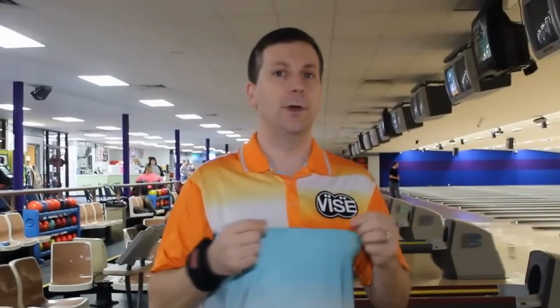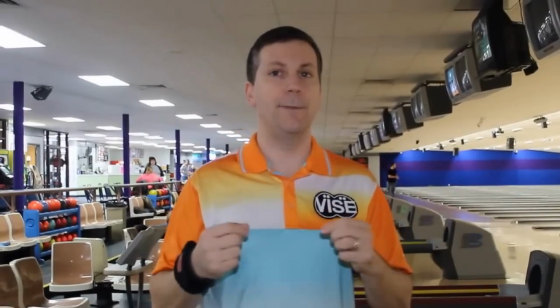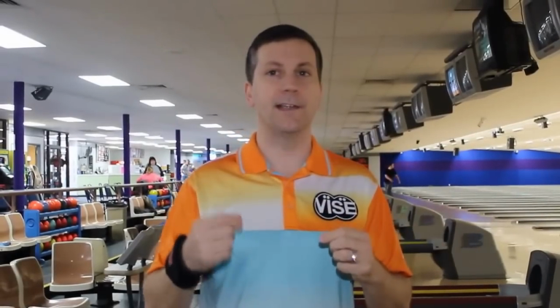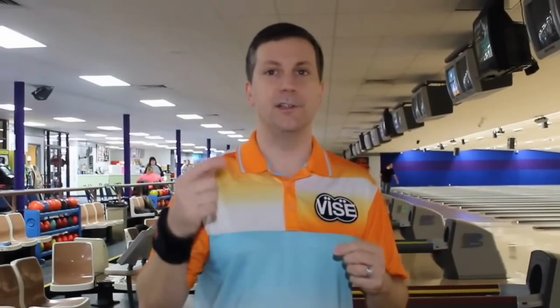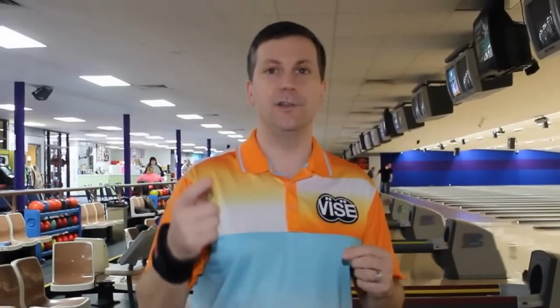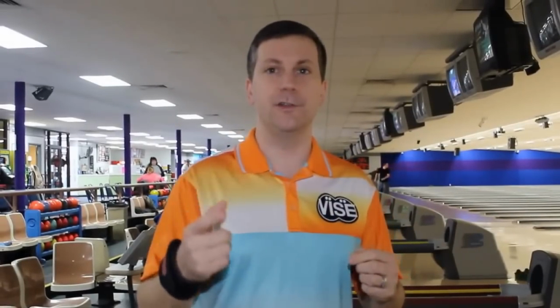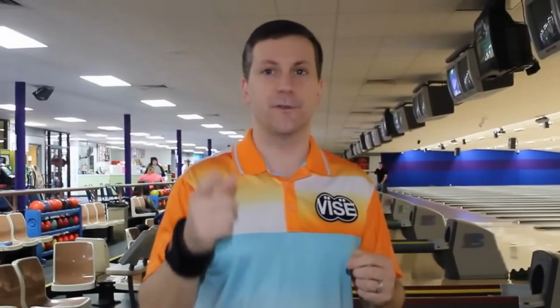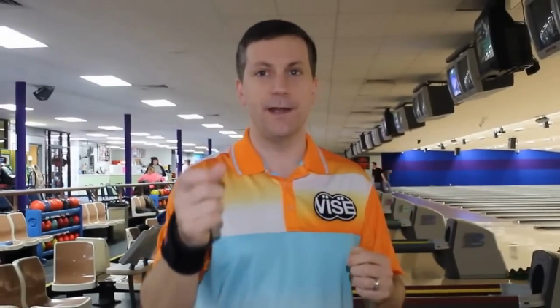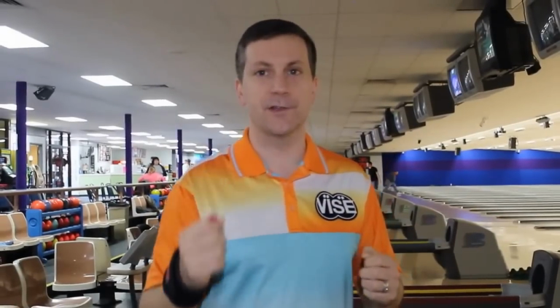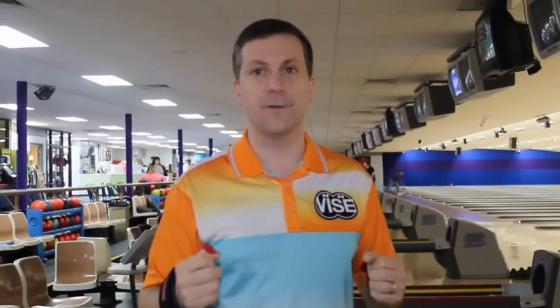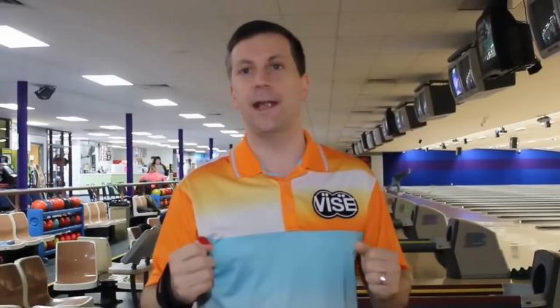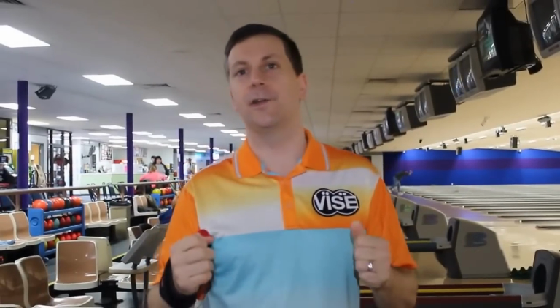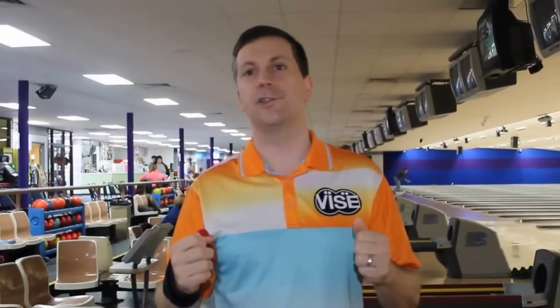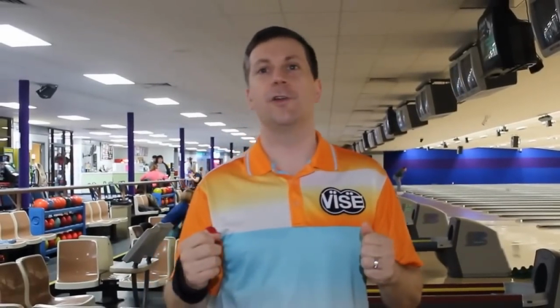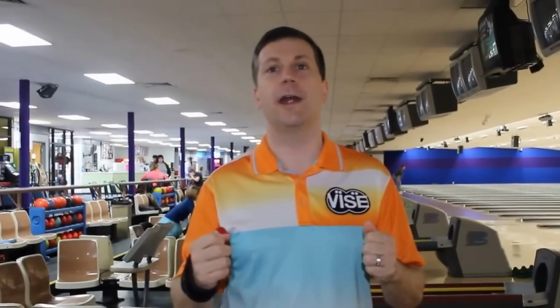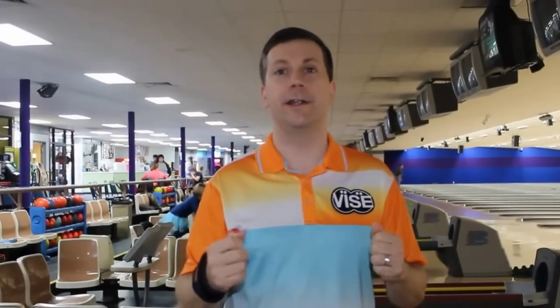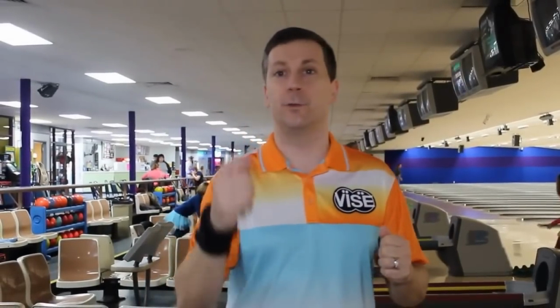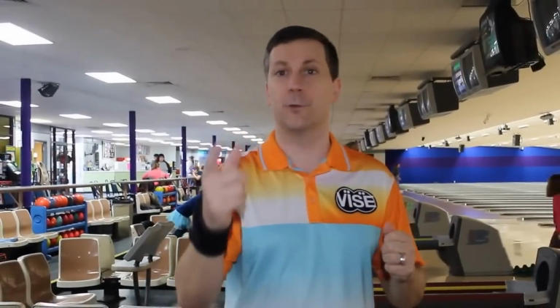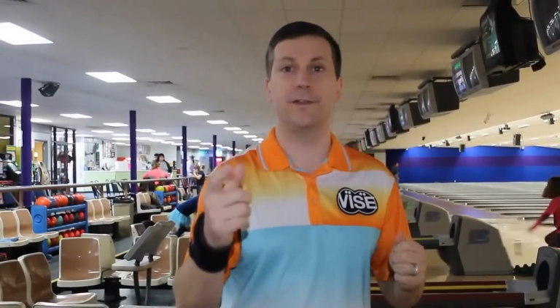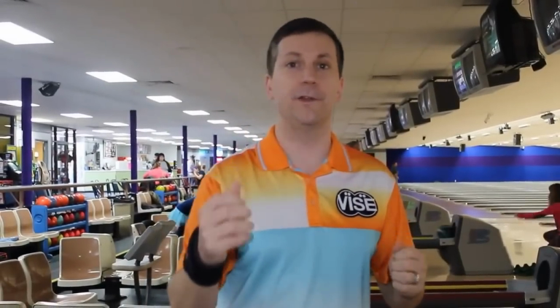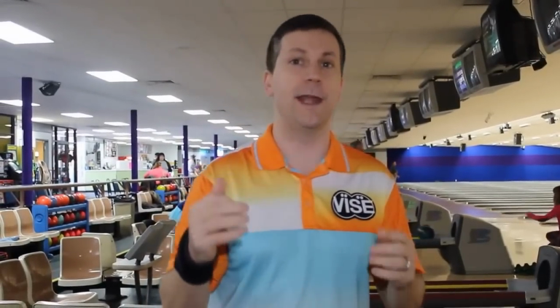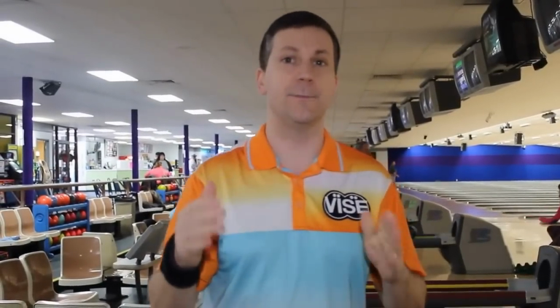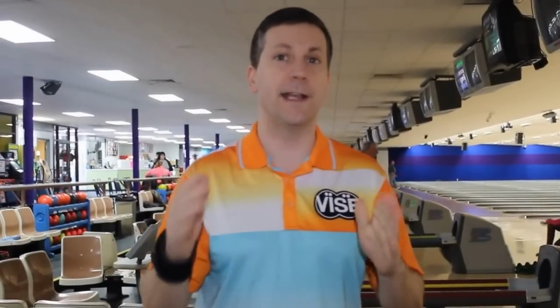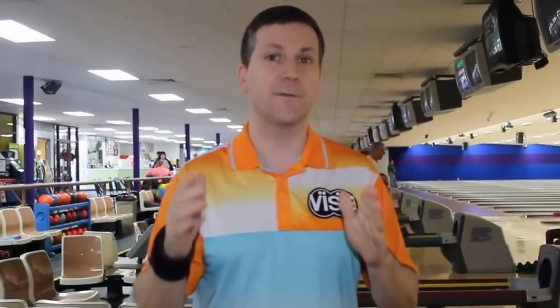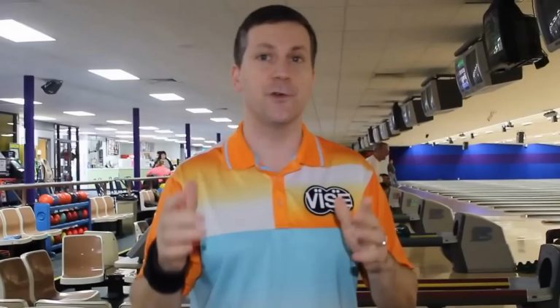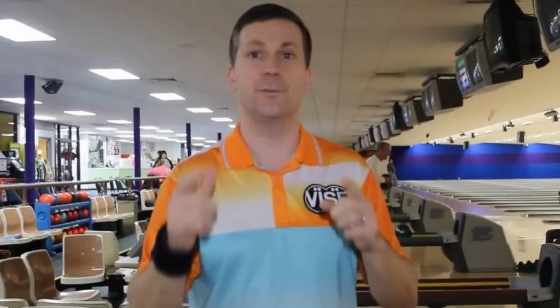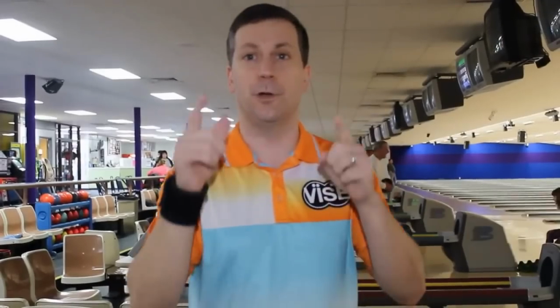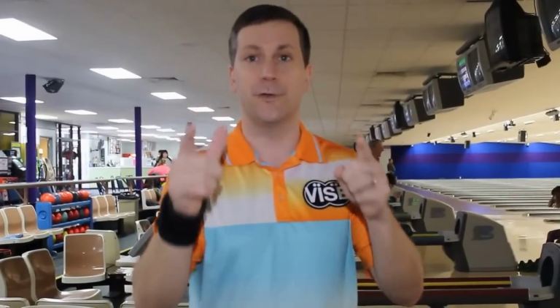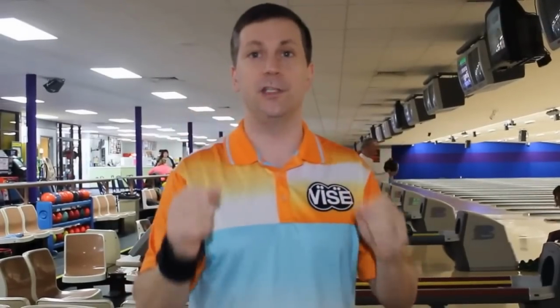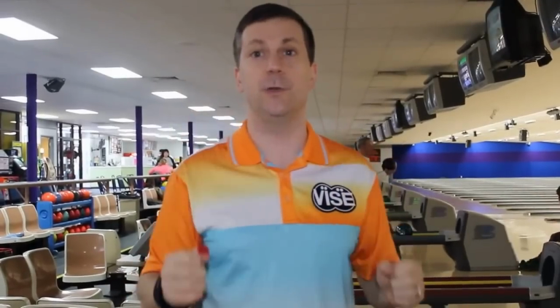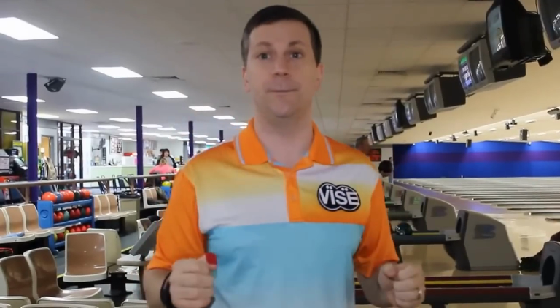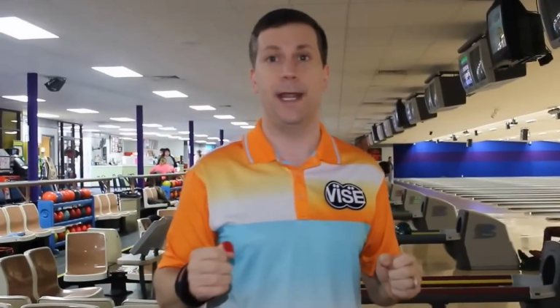What I'm asking you to do is find a certified coach in your area to work with you to make the best version bowler that you can be.